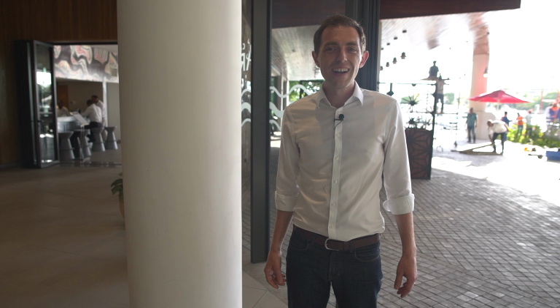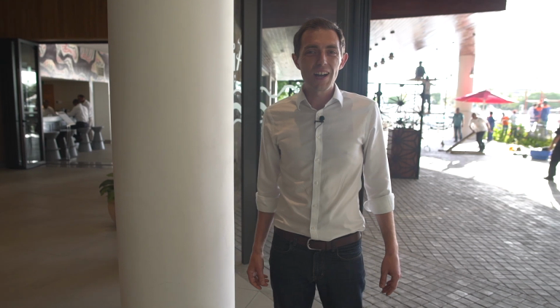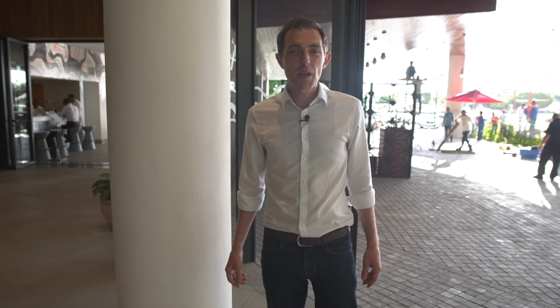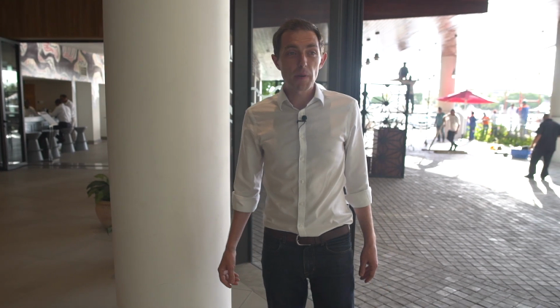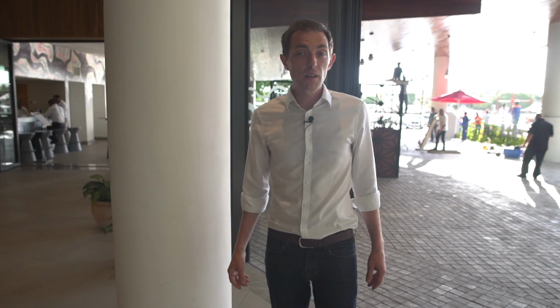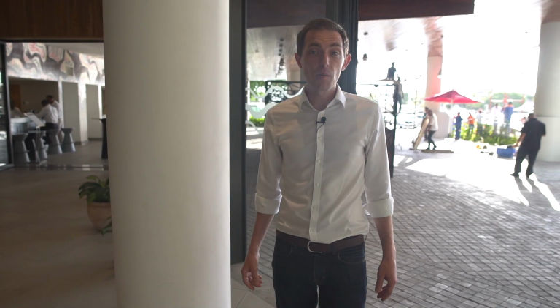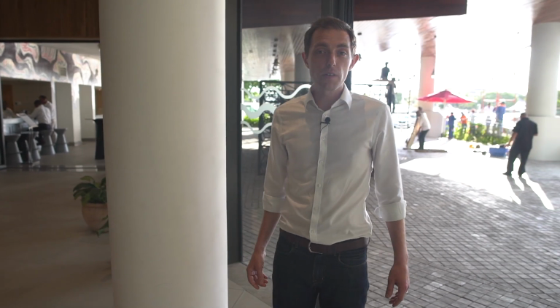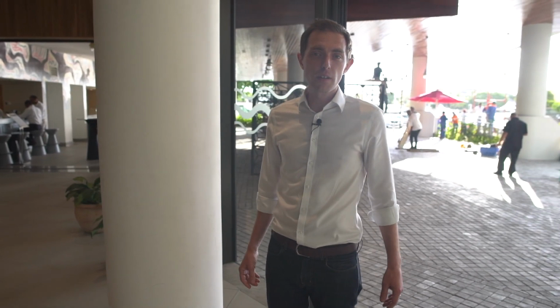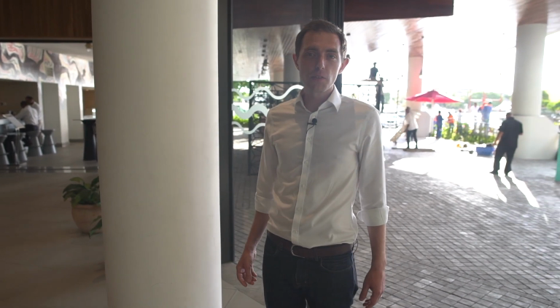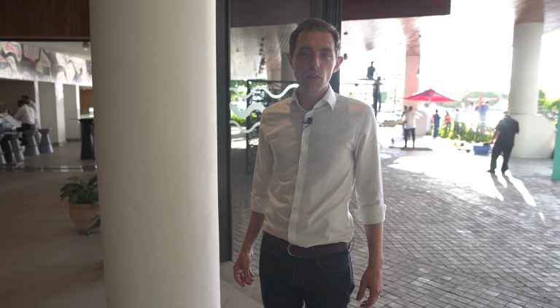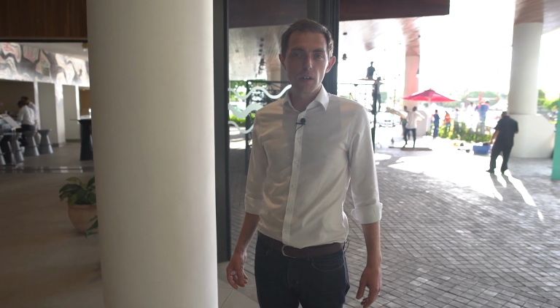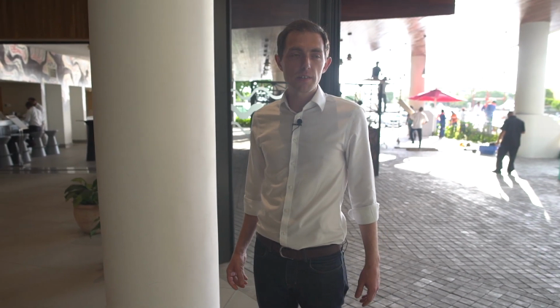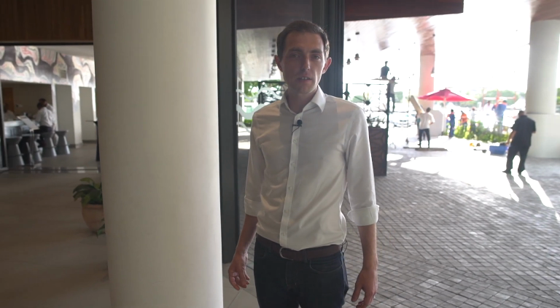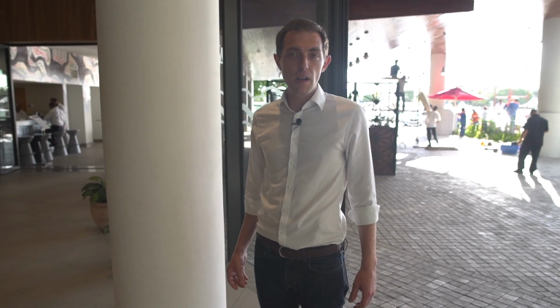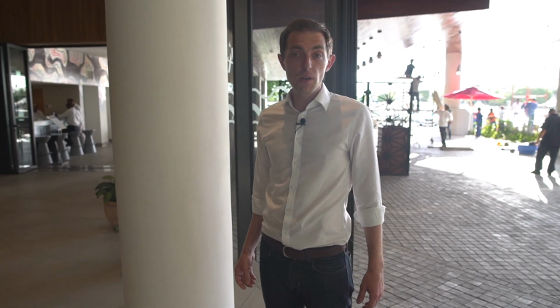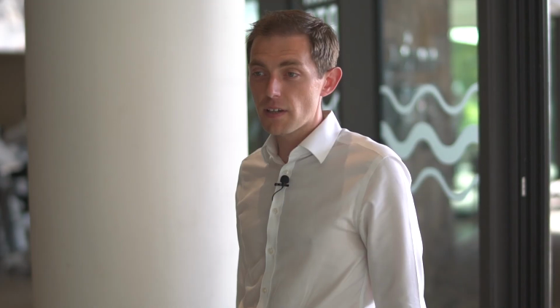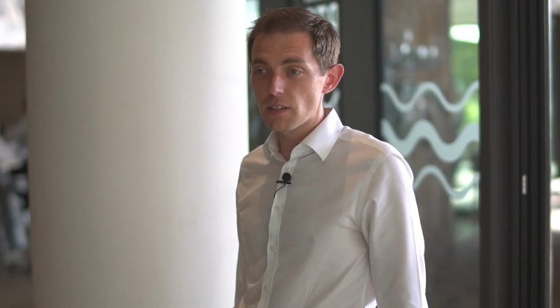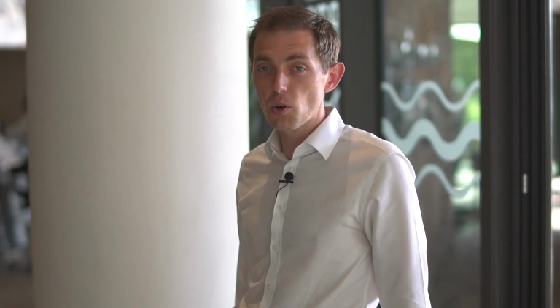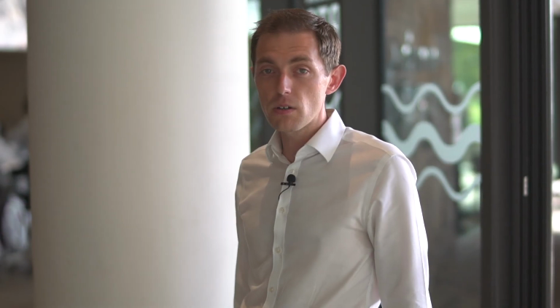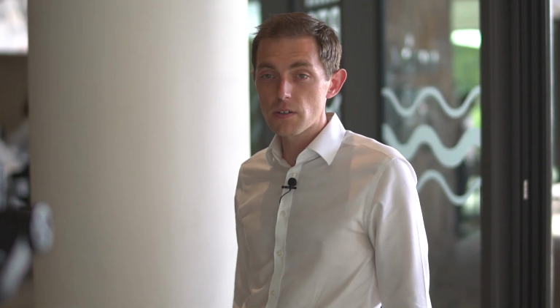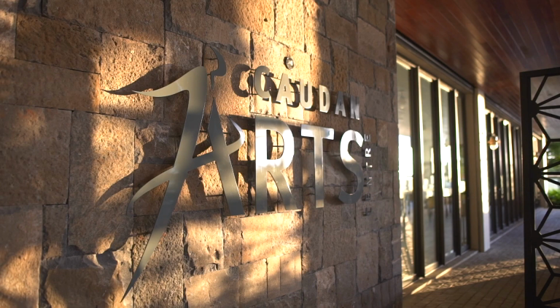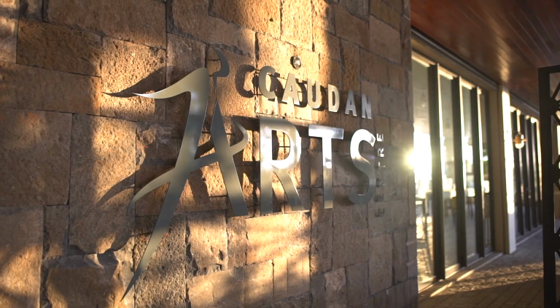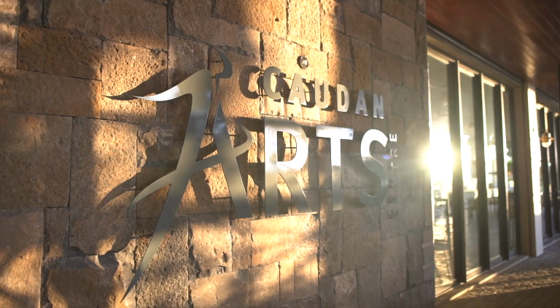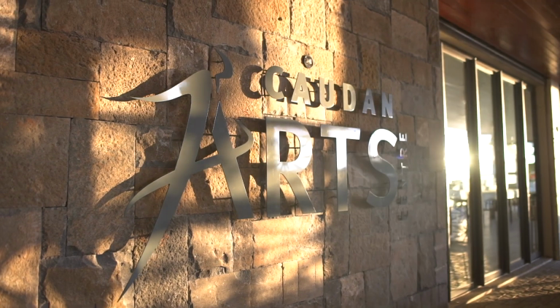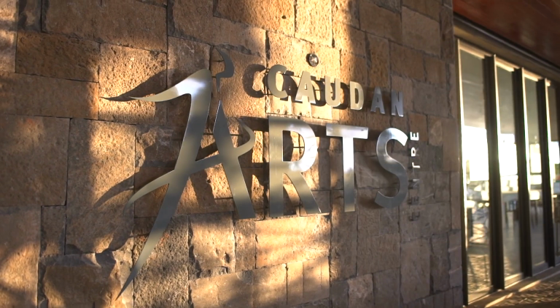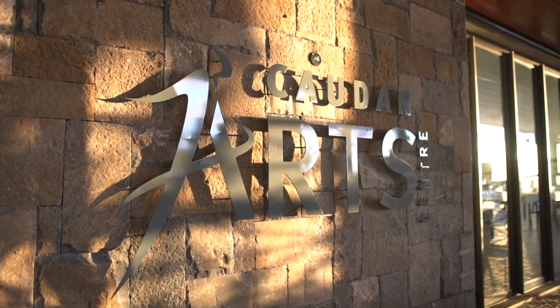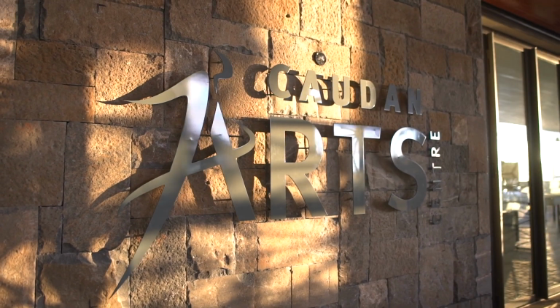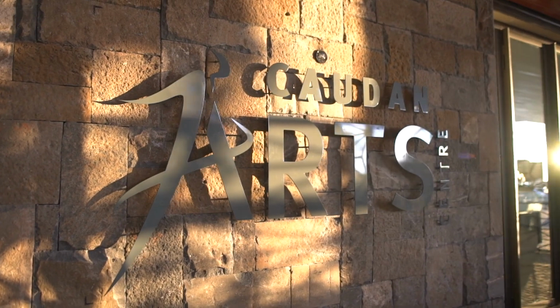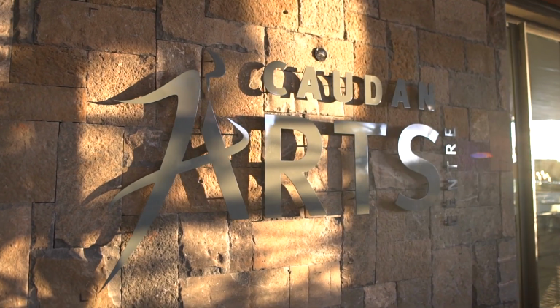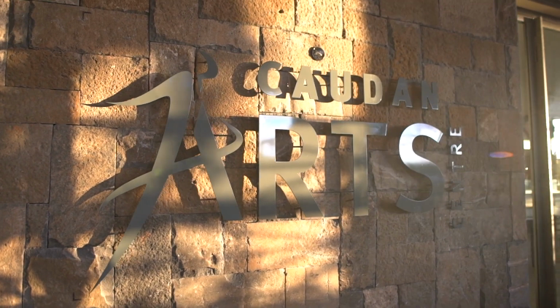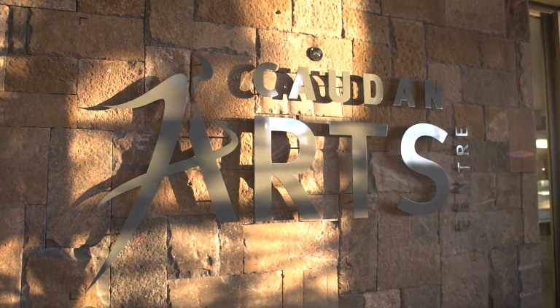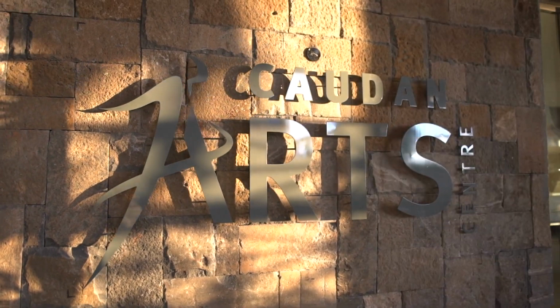Hi, I'm James Beer. I'm one of the designers for Kodan Arts Centre and we're going to take a little tour and talk about what you can expect when you come here and some of the details of the theatre.